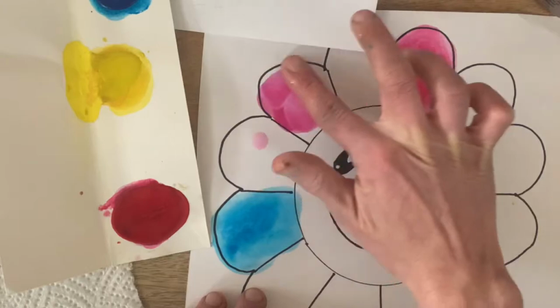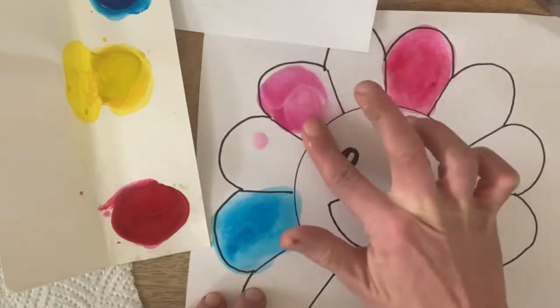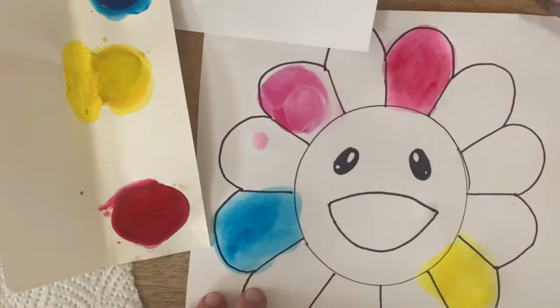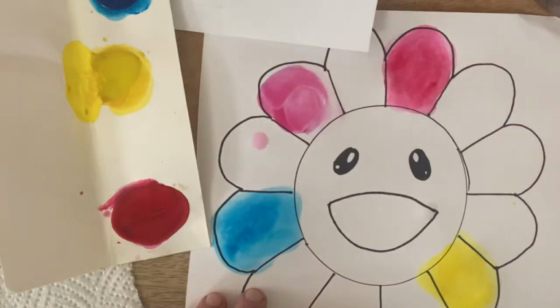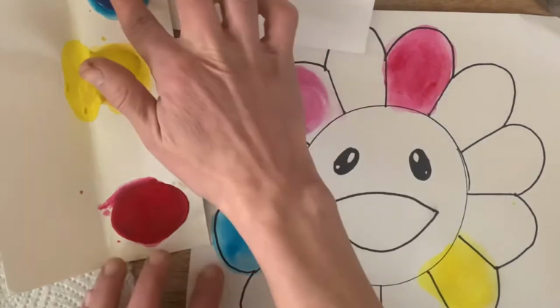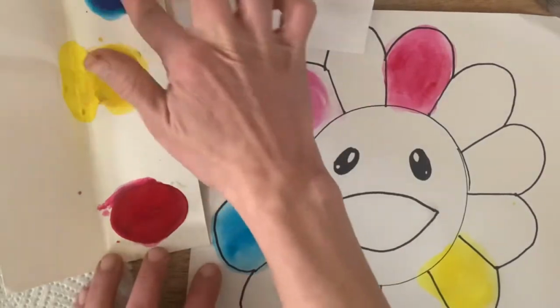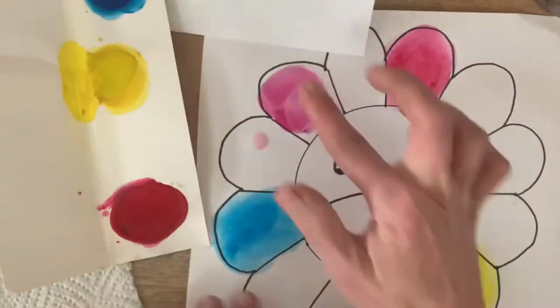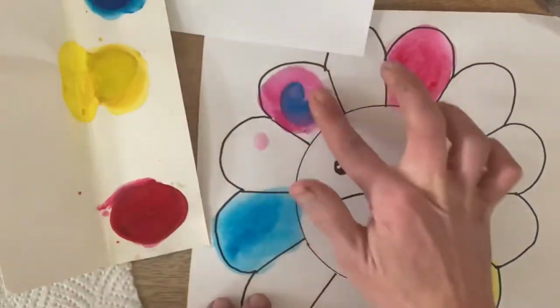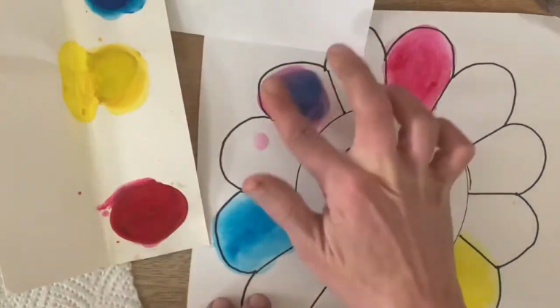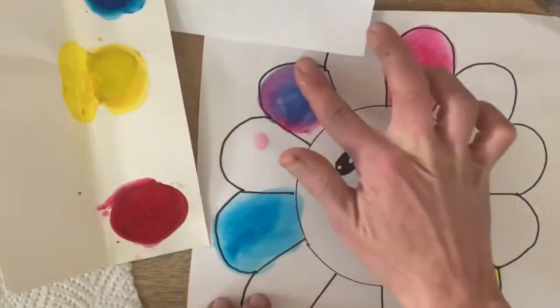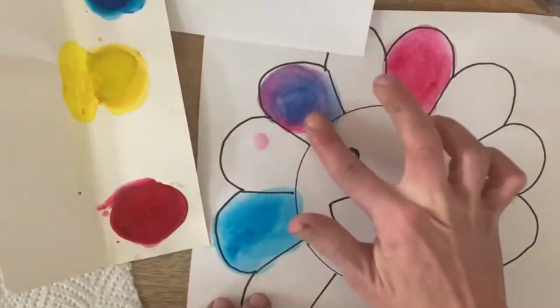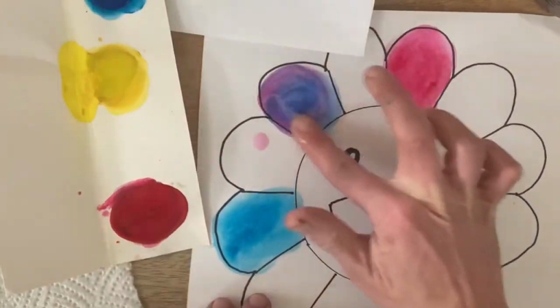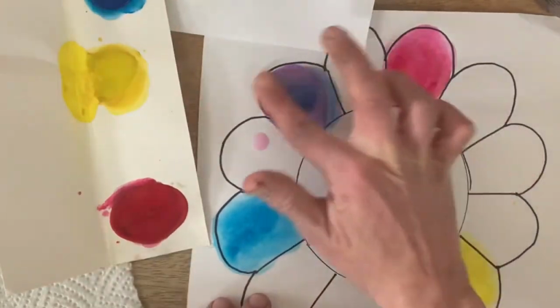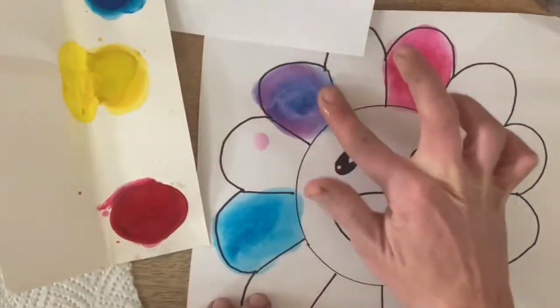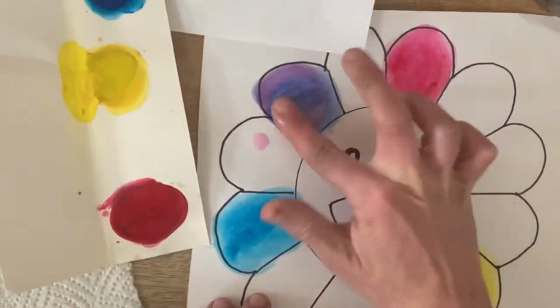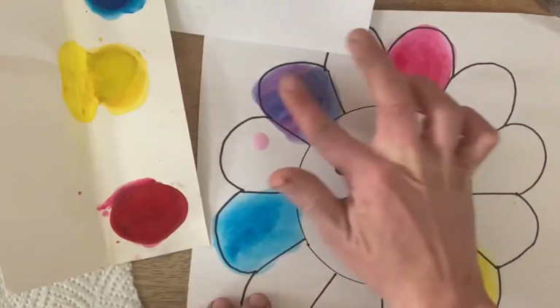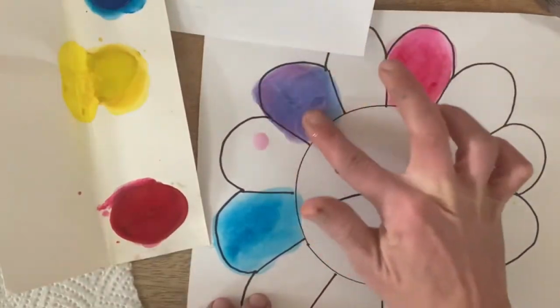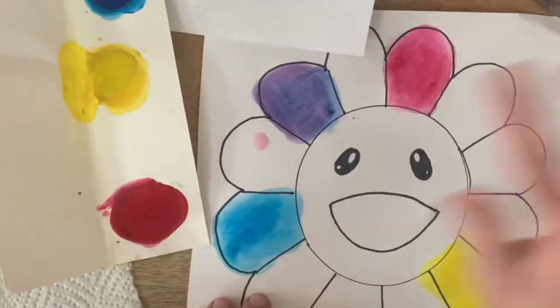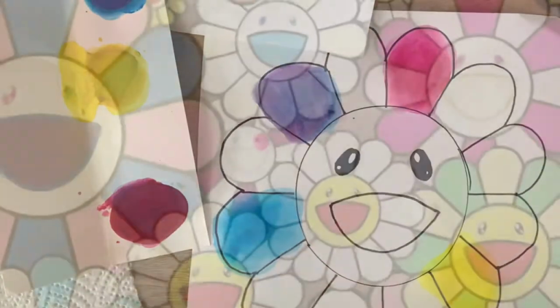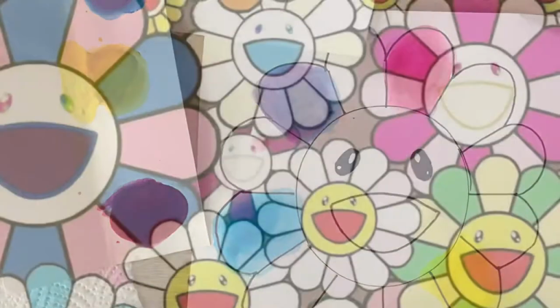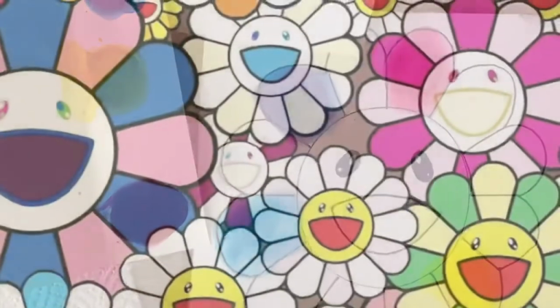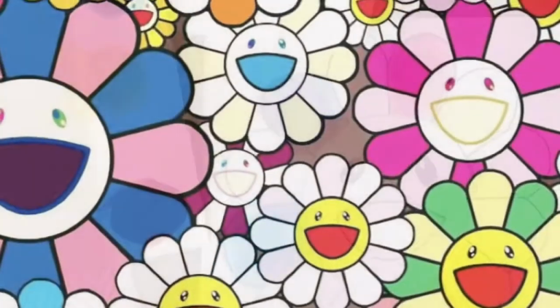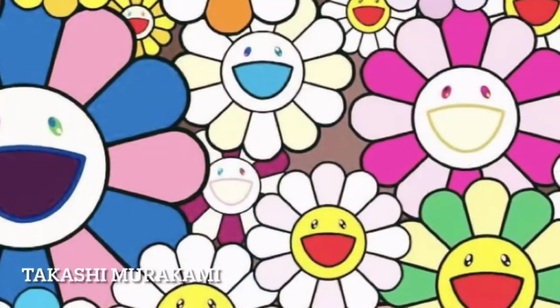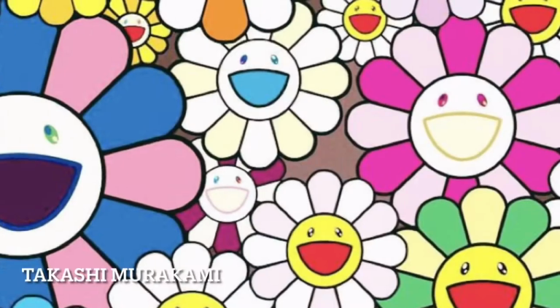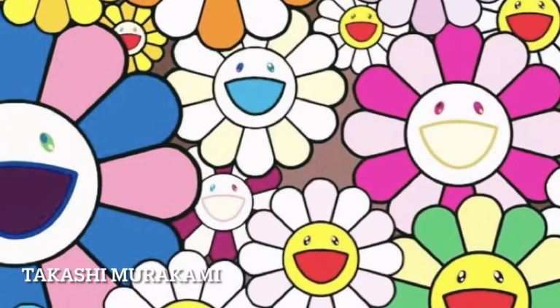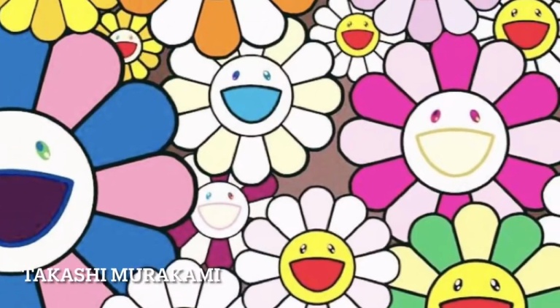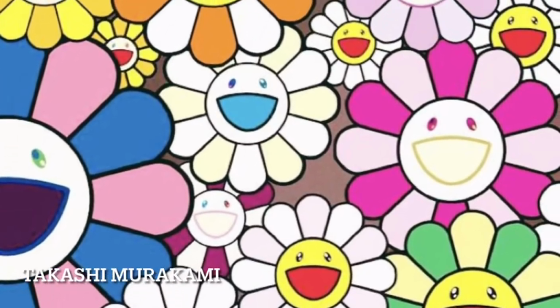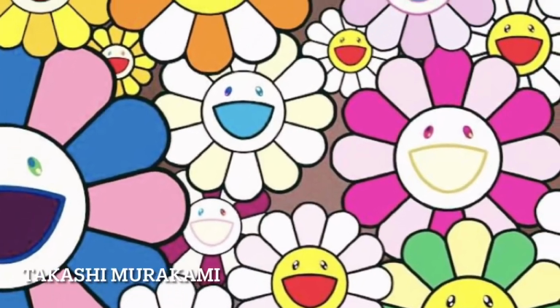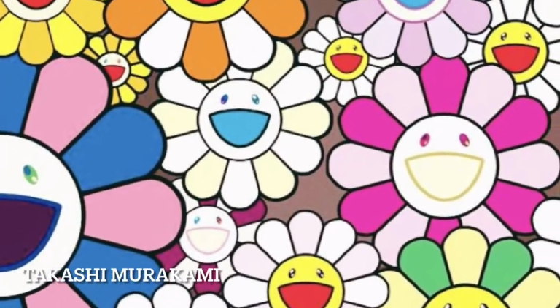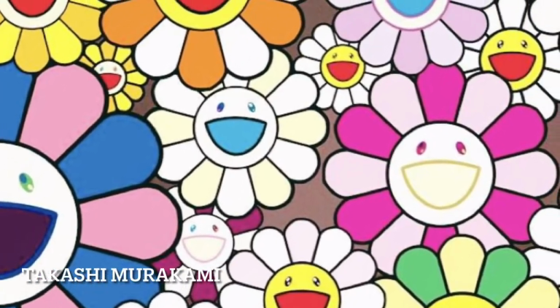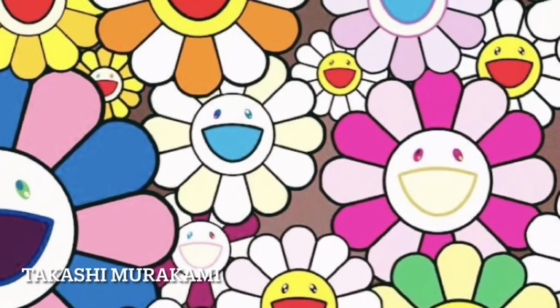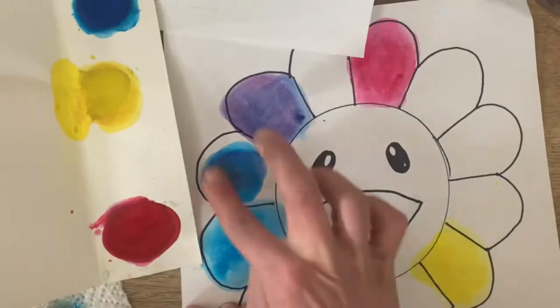Today's art project: Color Wheel Flowers, inspired by the amazing Japanese artist Takashi Murakami.